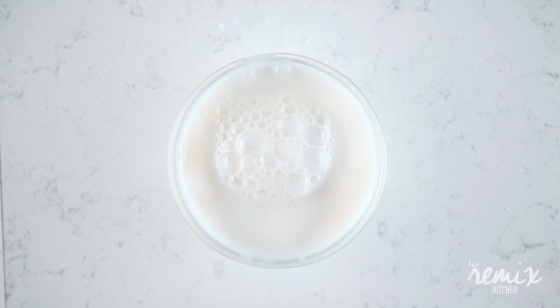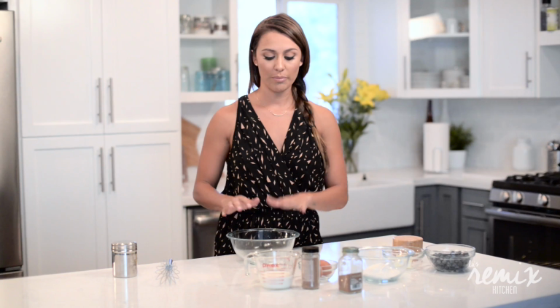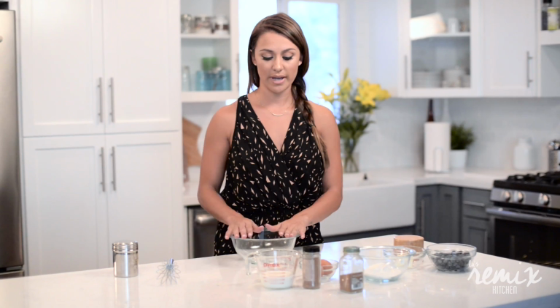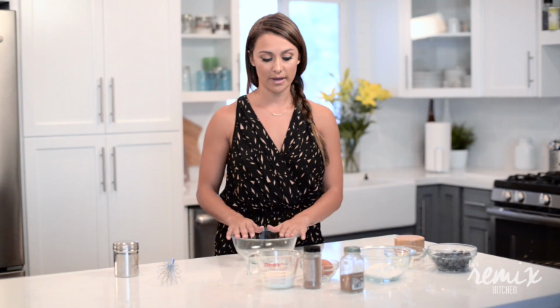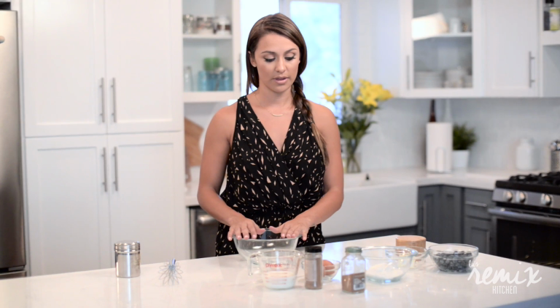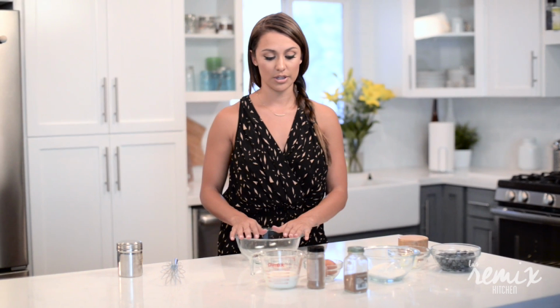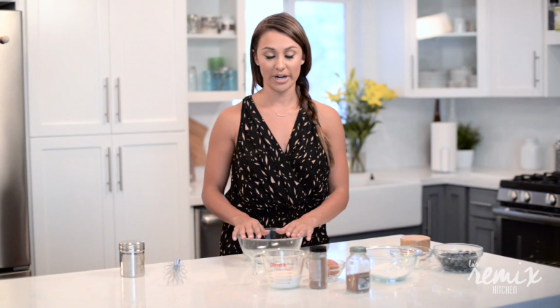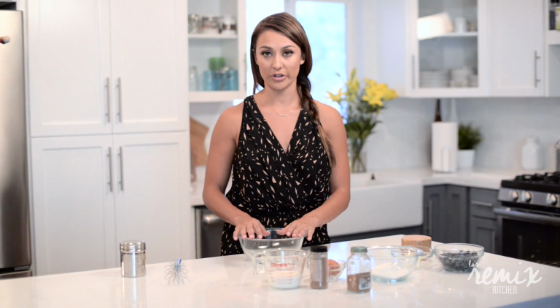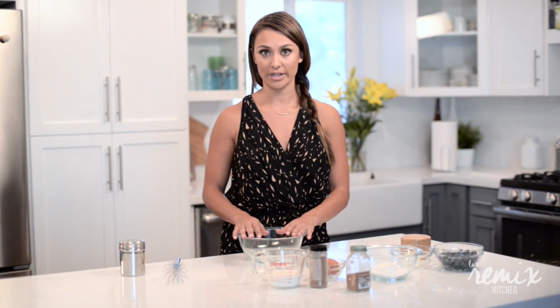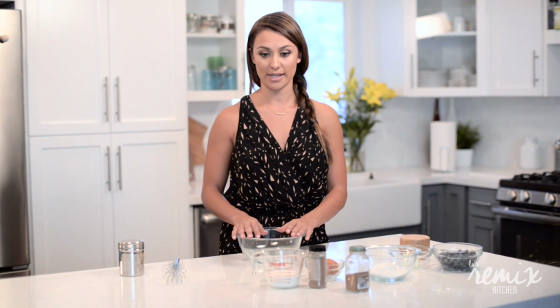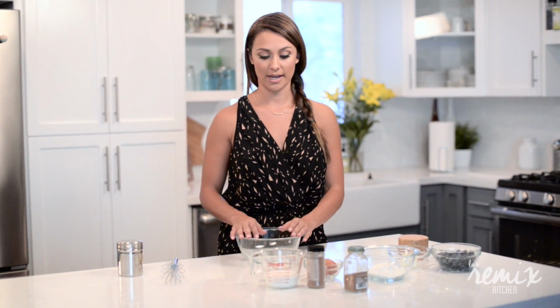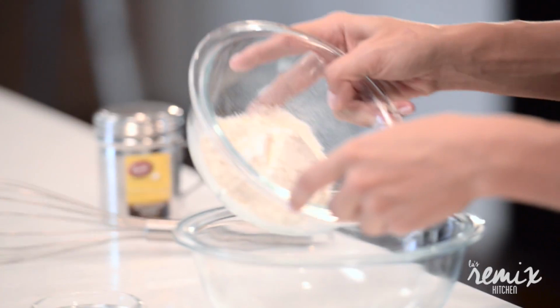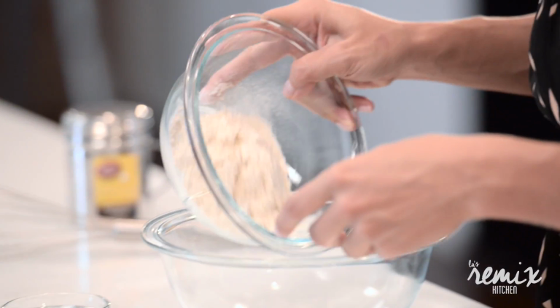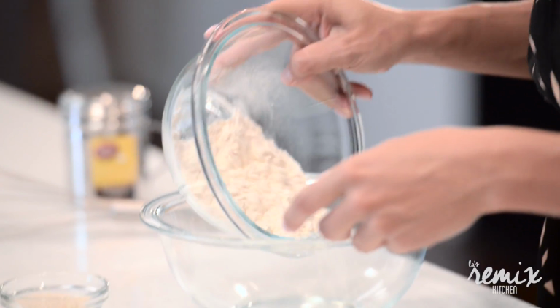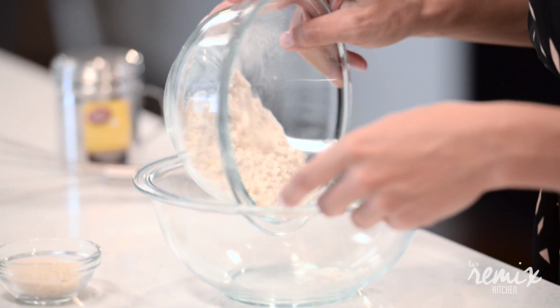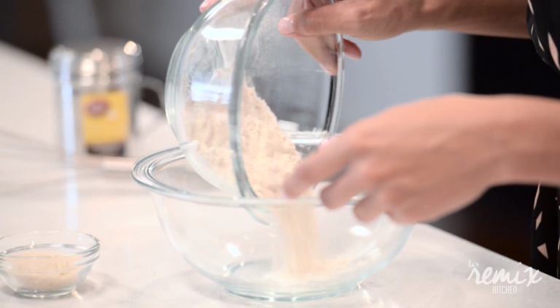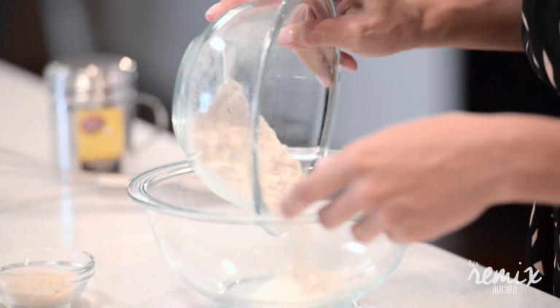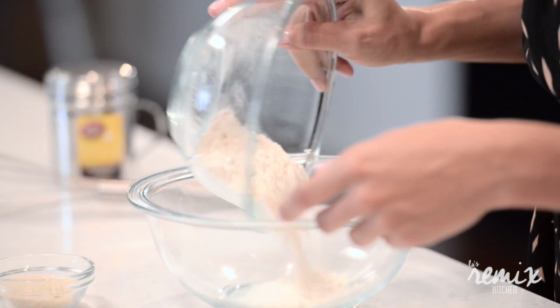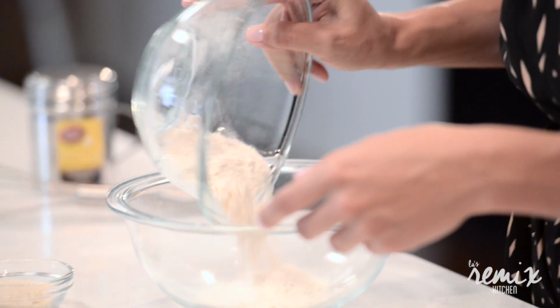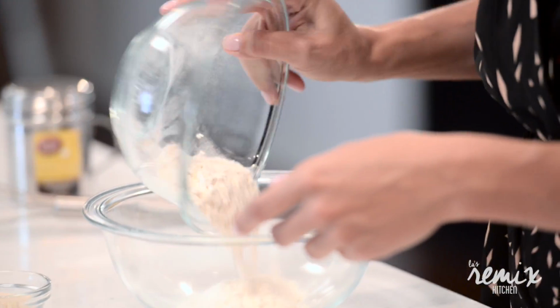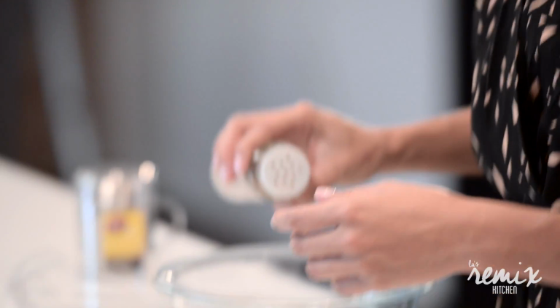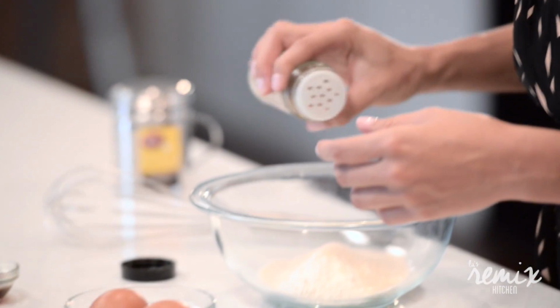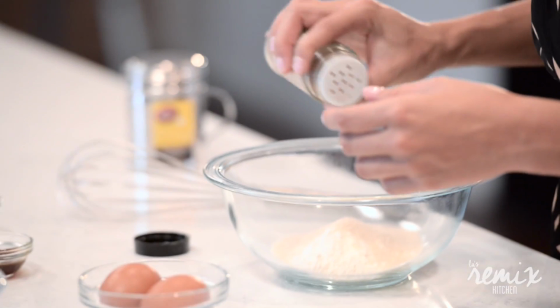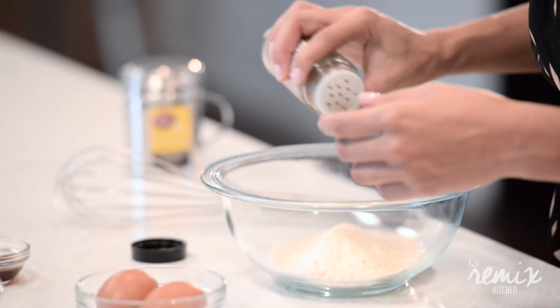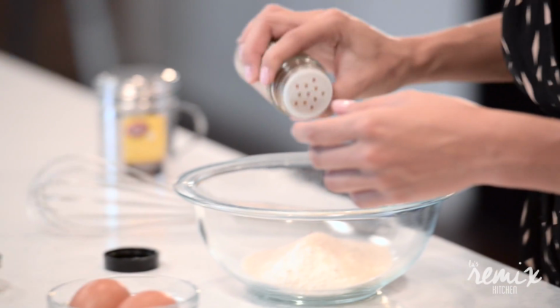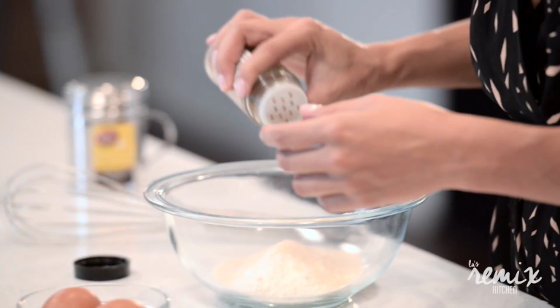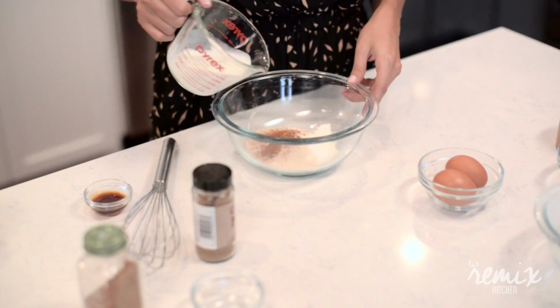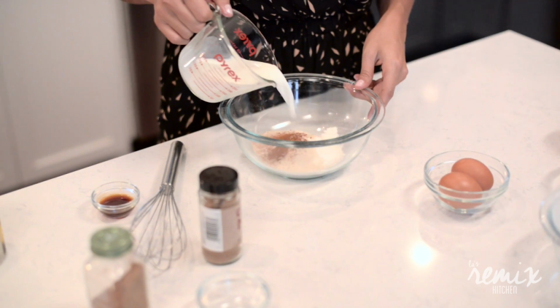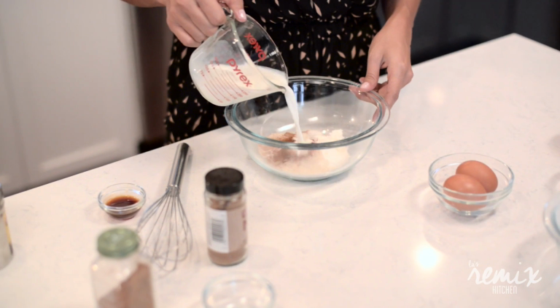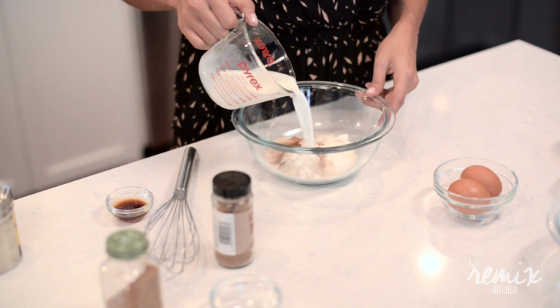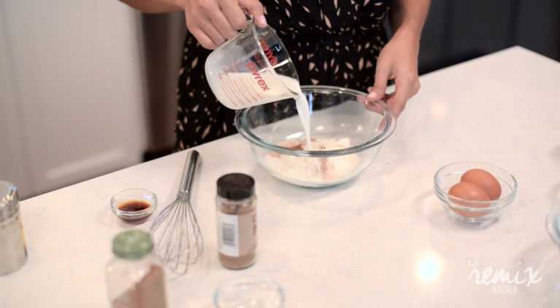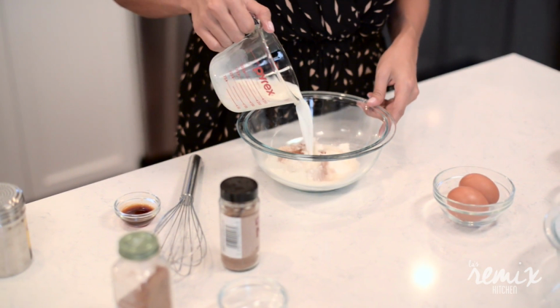We'll make the dry ingredients and the batter mixture first, then cook the blueberries, add them all together and throw it in the oven.